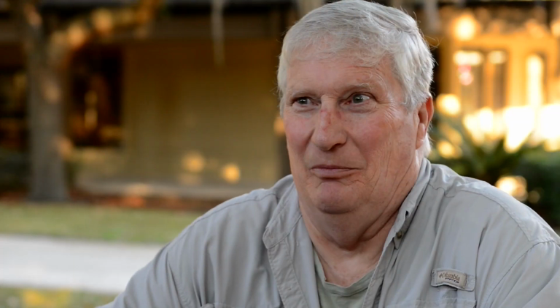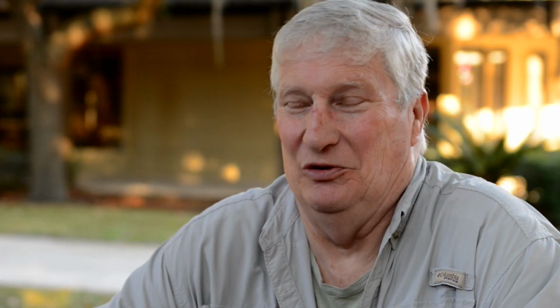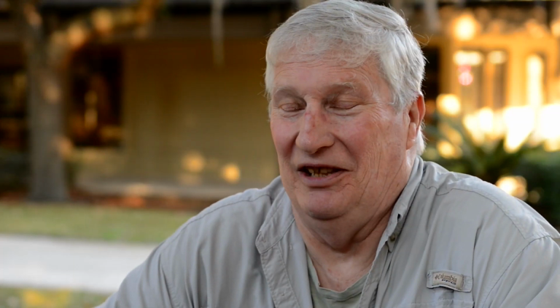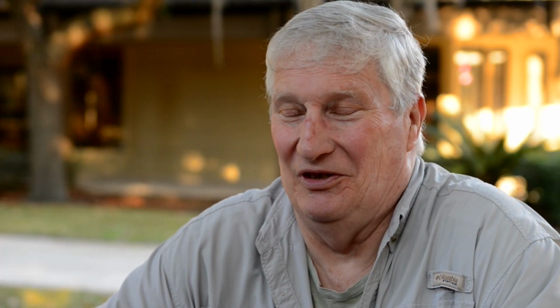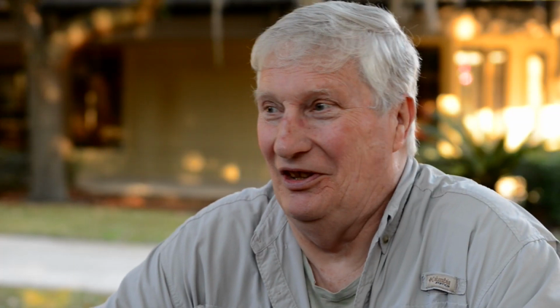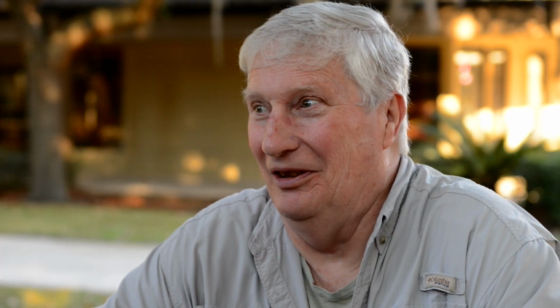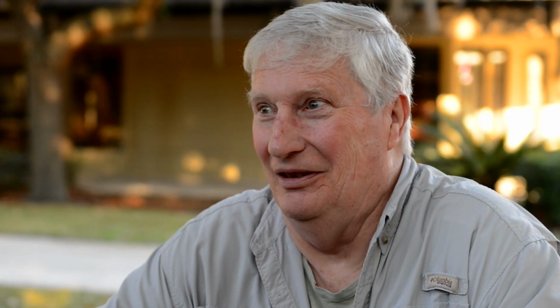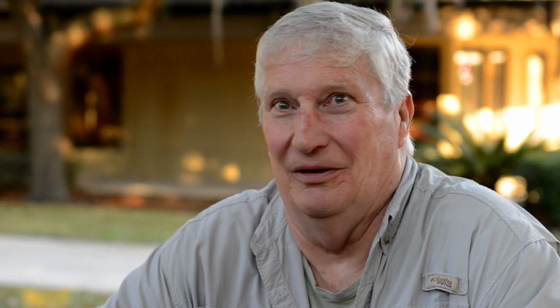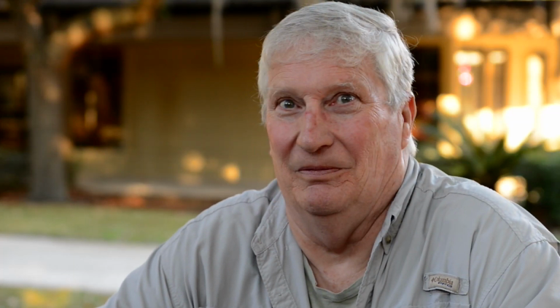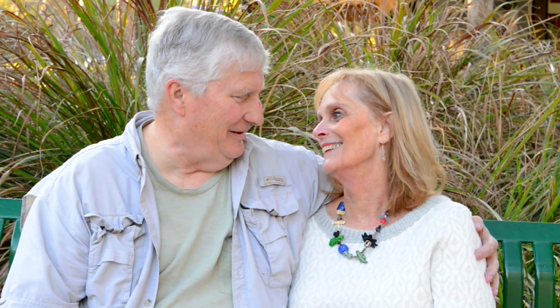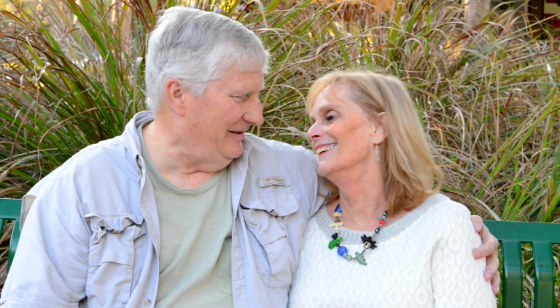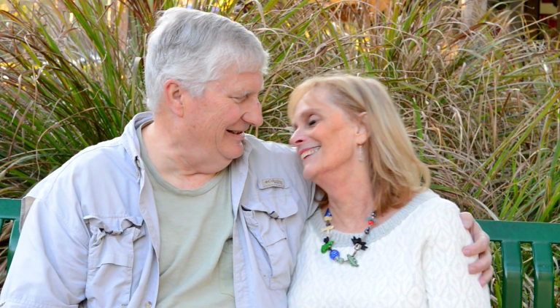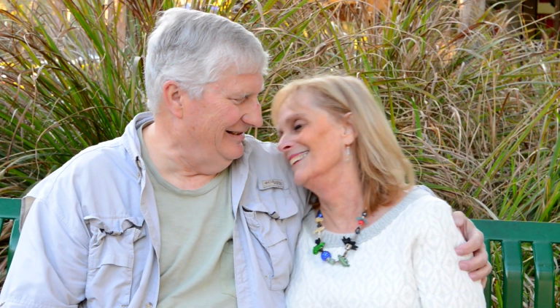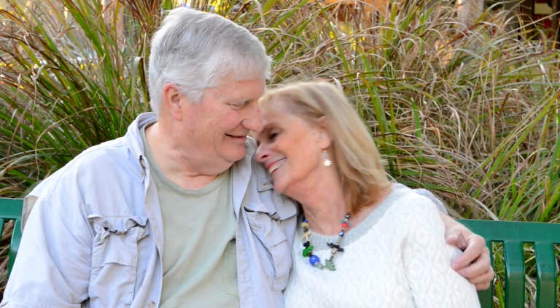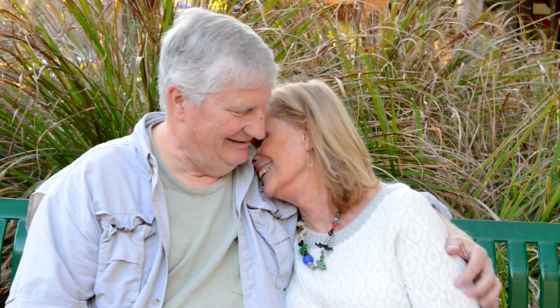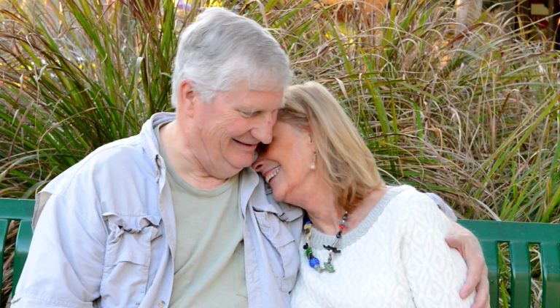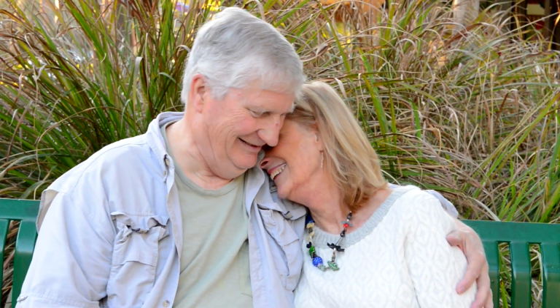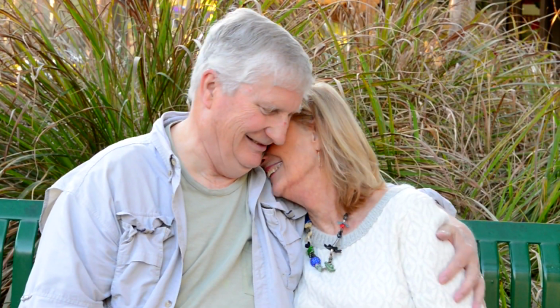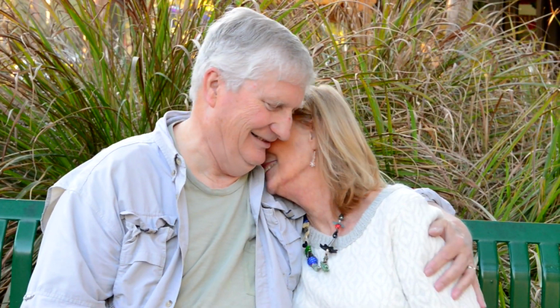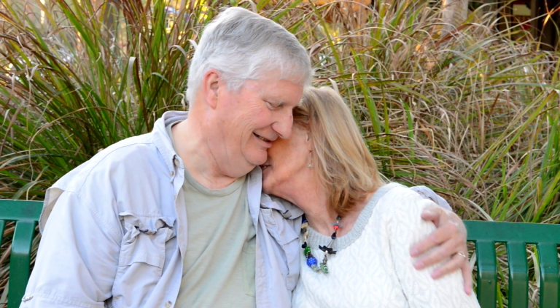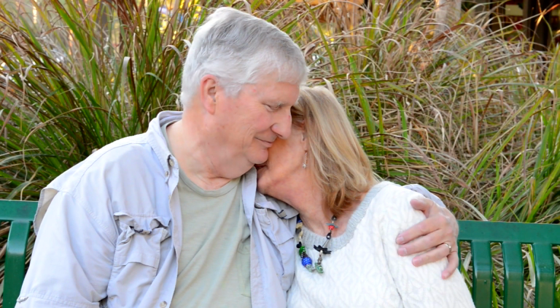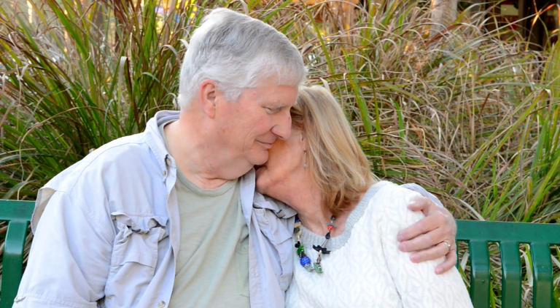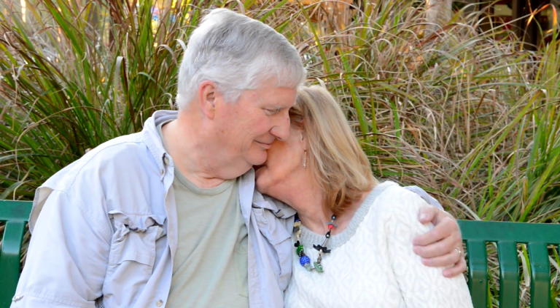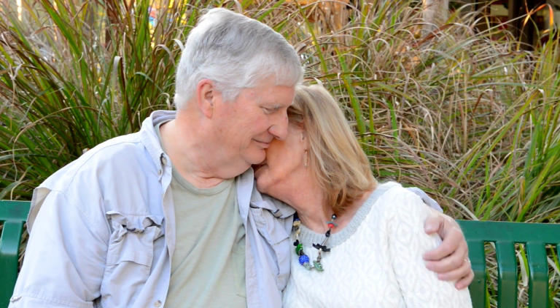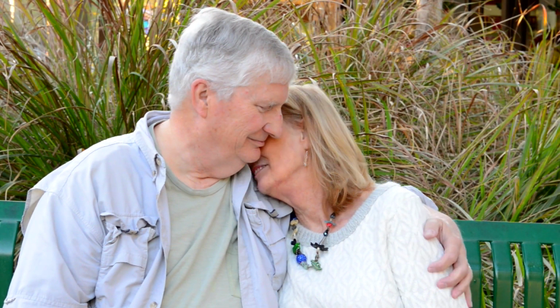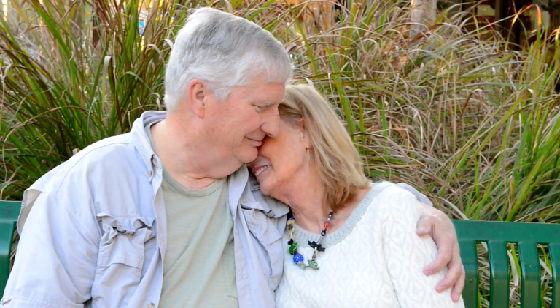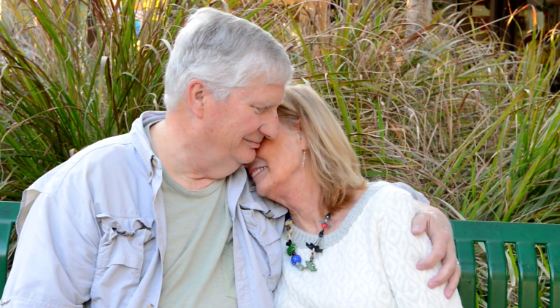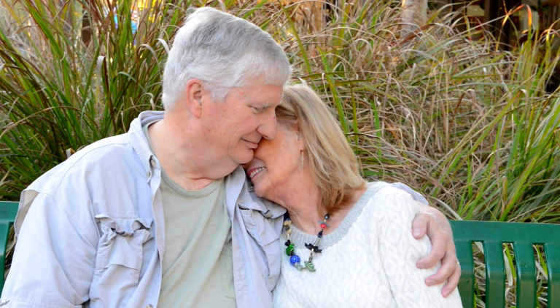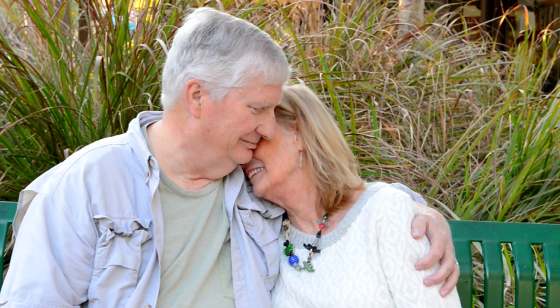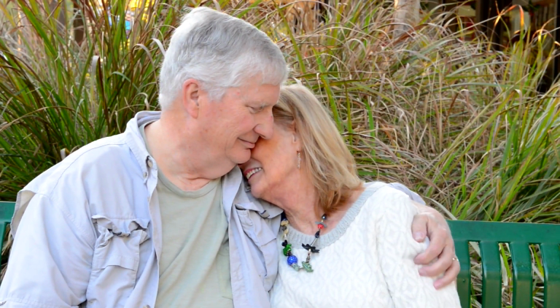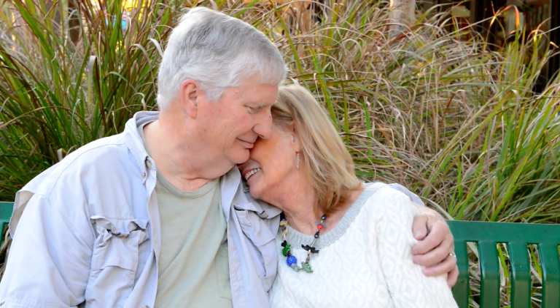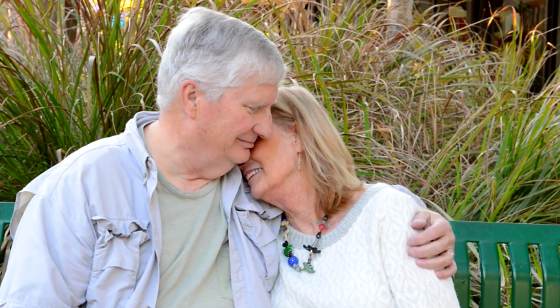I'm most thankful she's here. Everything is back to normal. Matter of fact, she feels better now than she did before.